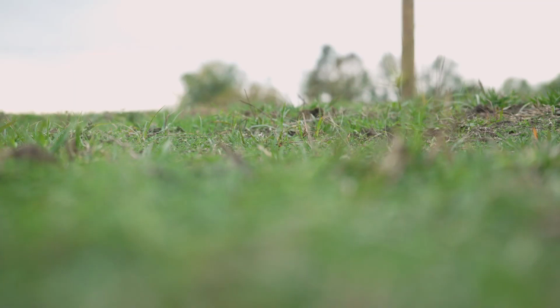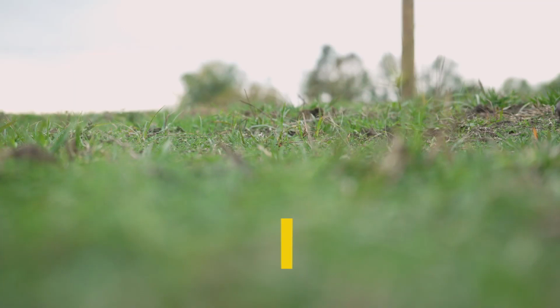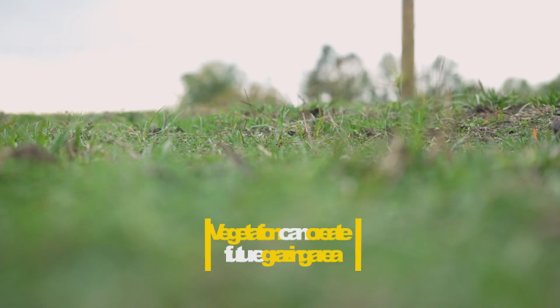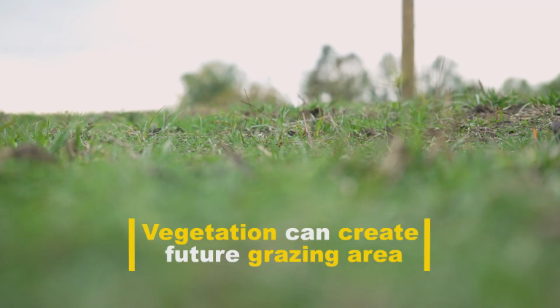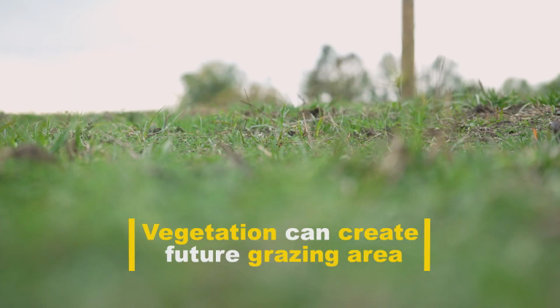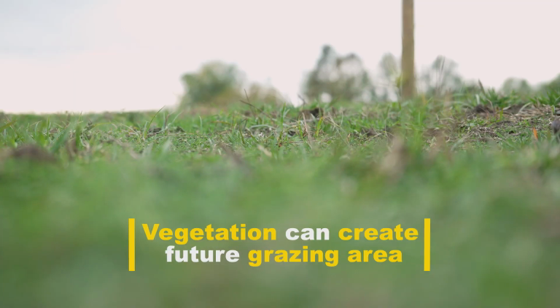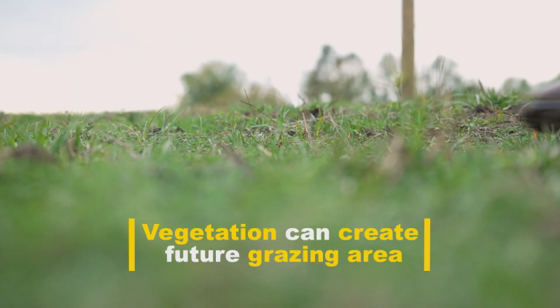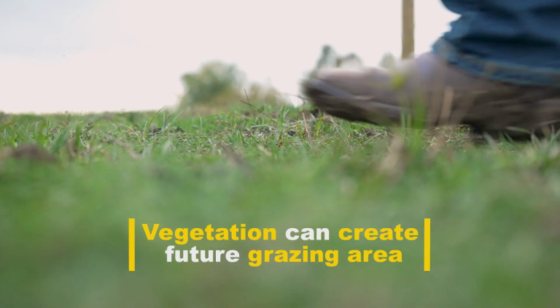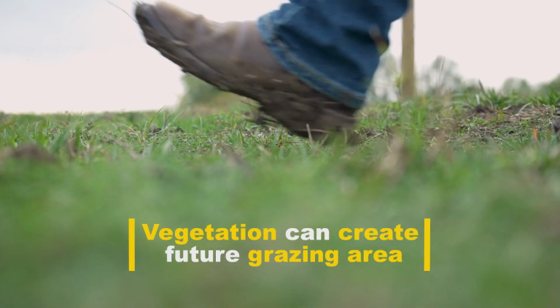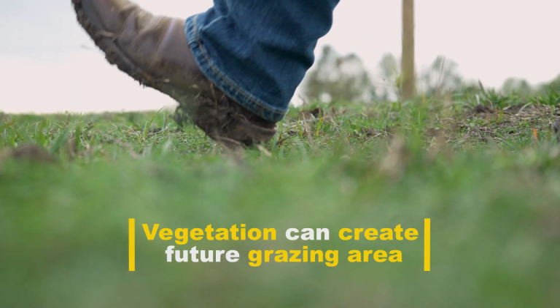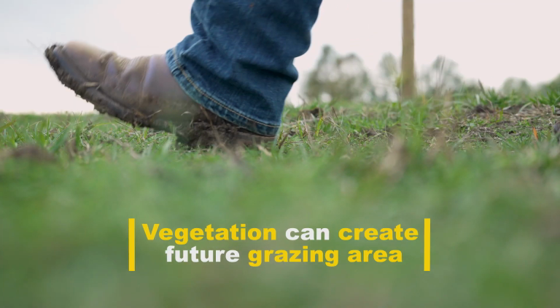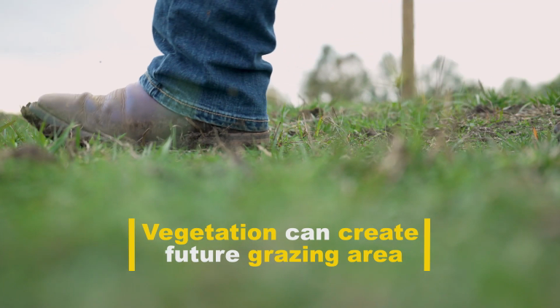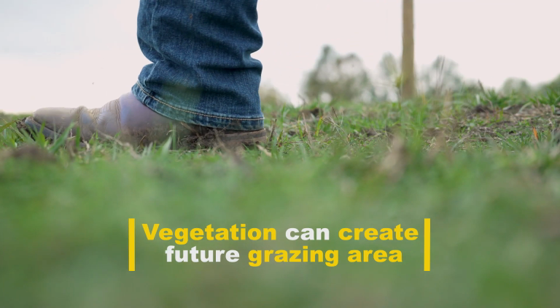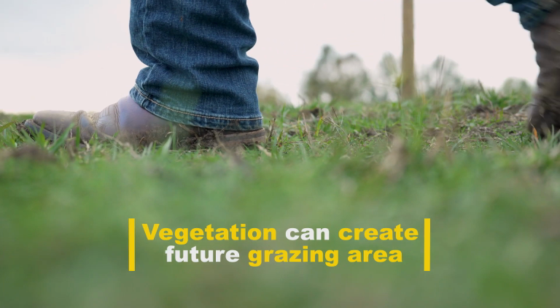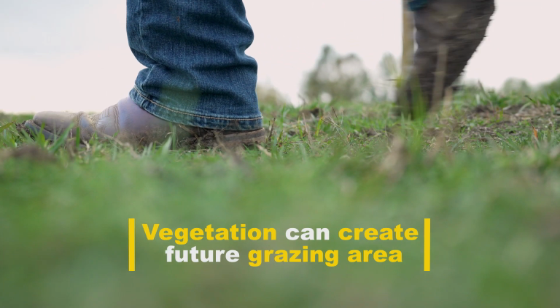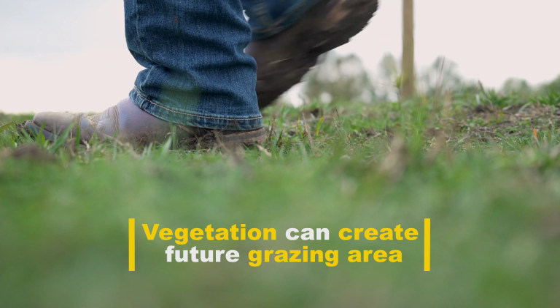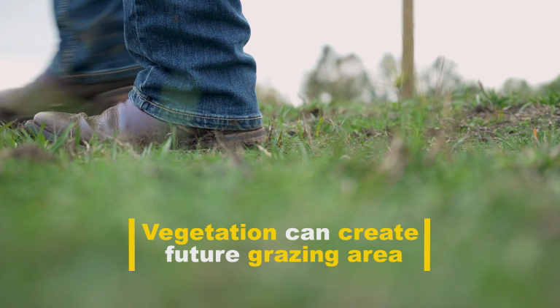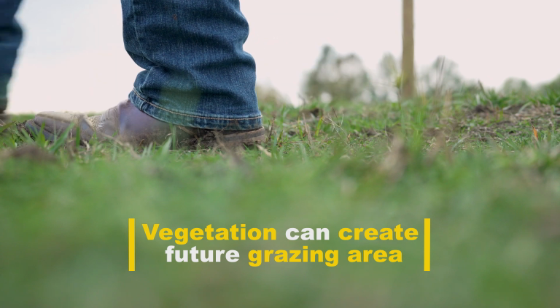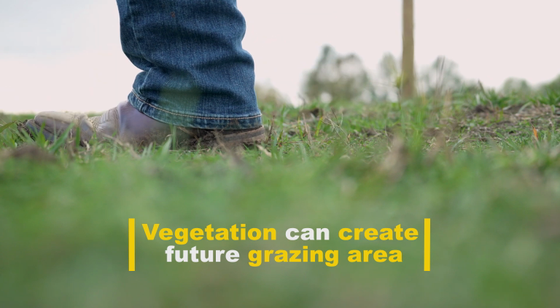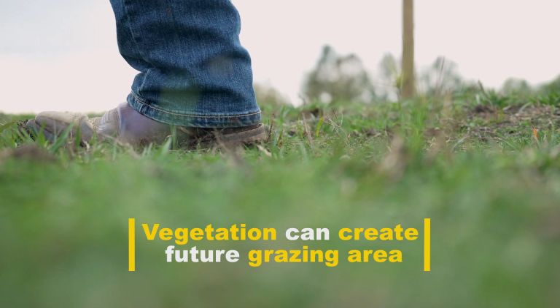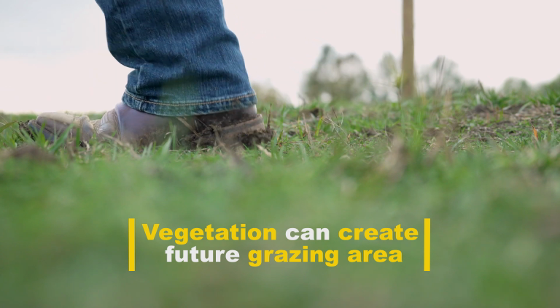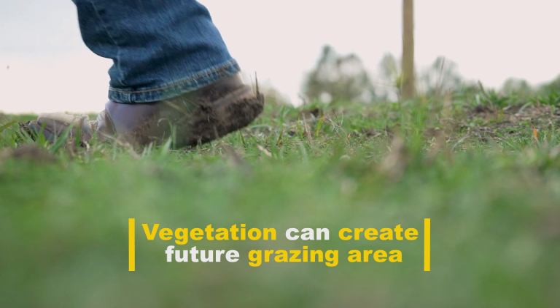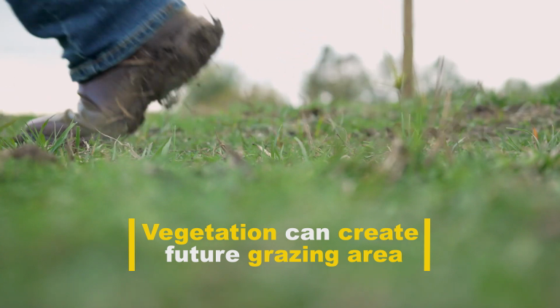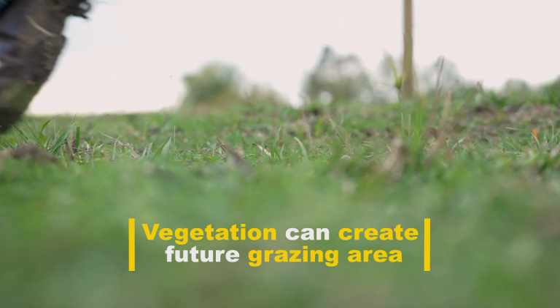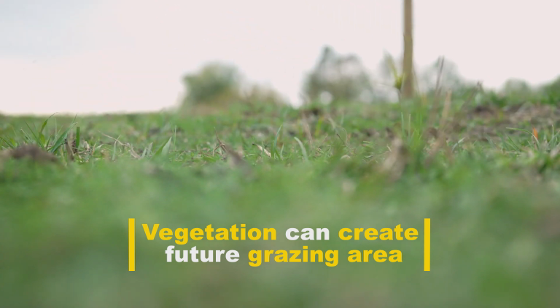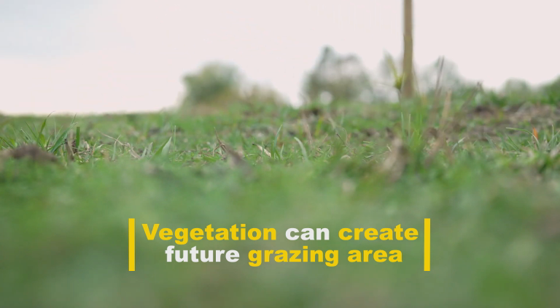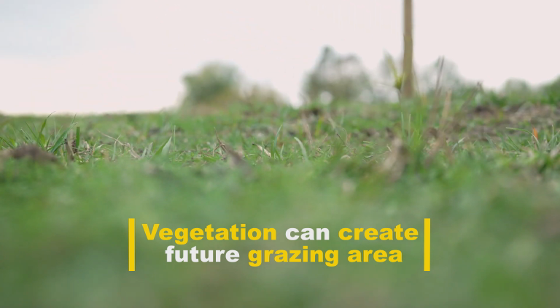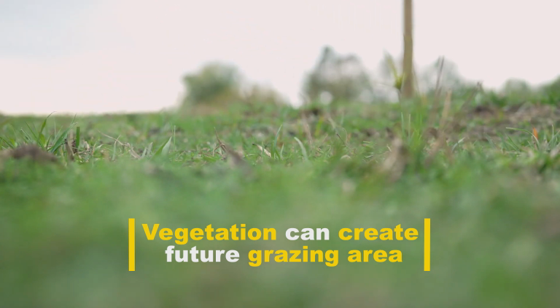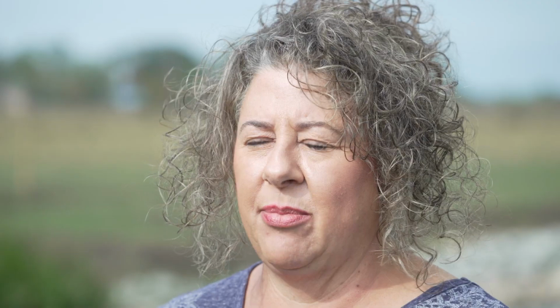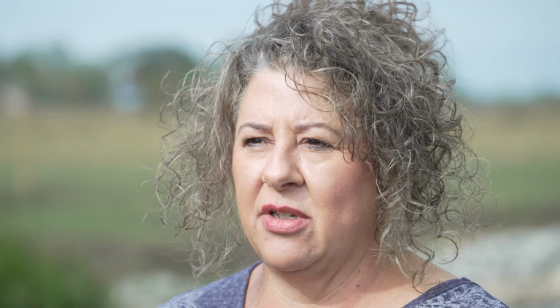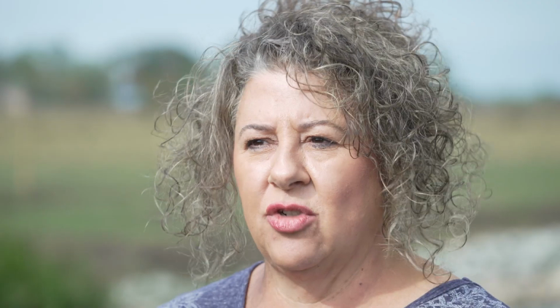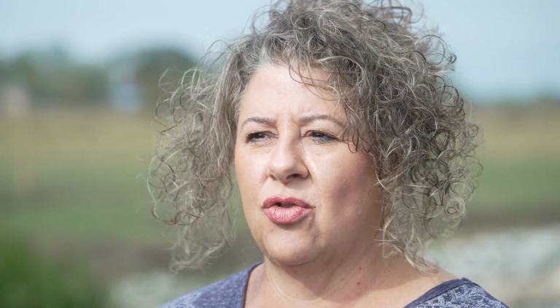The vegetation is going to hold the dirt from washing away, and then we'll be able to graze it about twice a year to keep it under control.